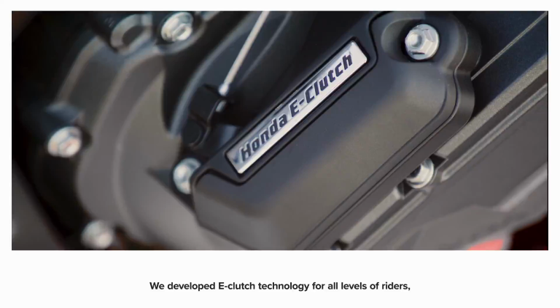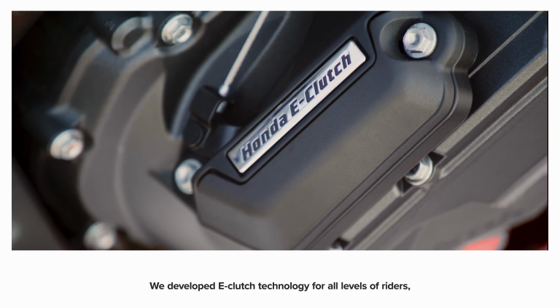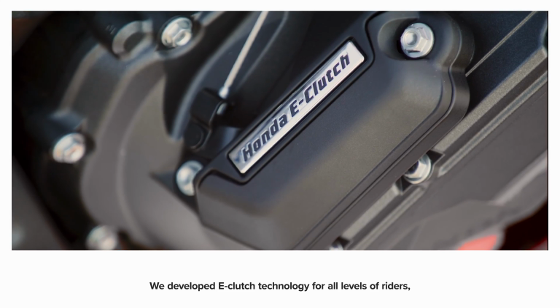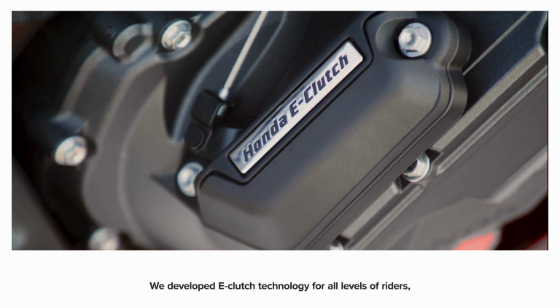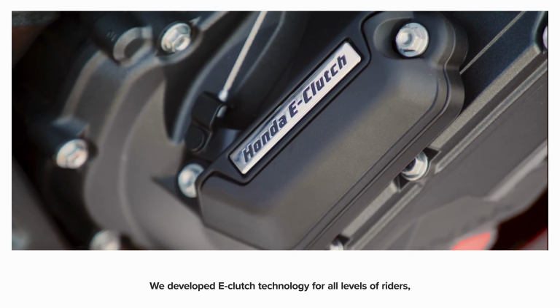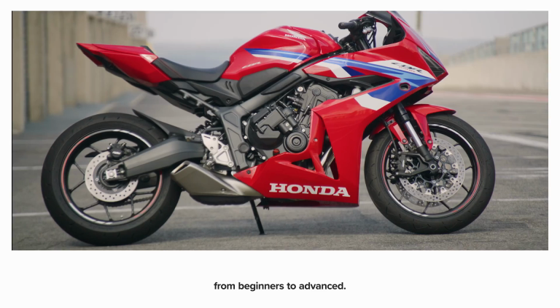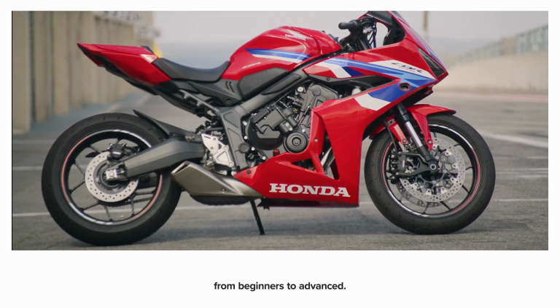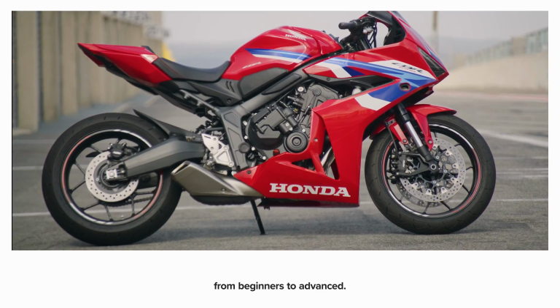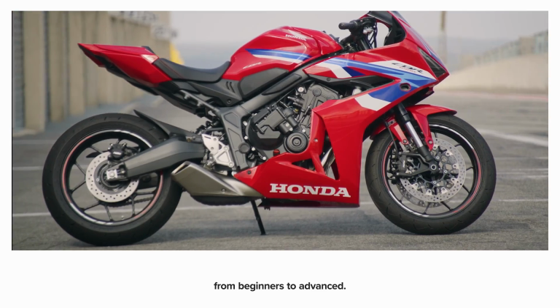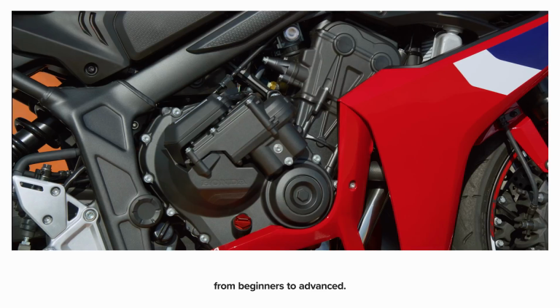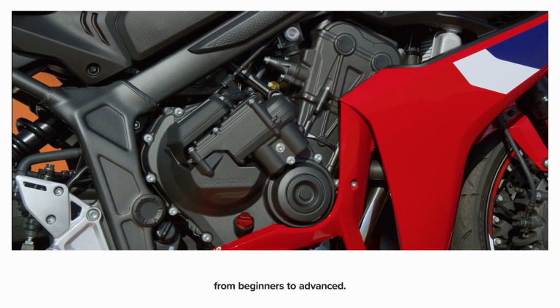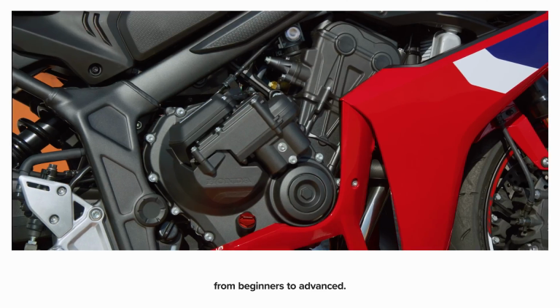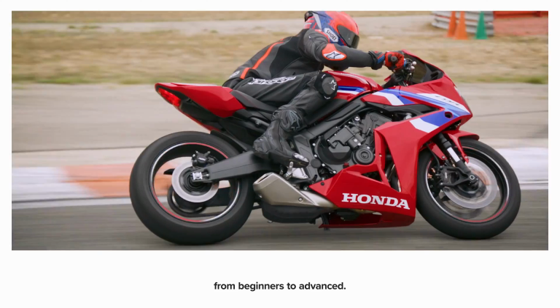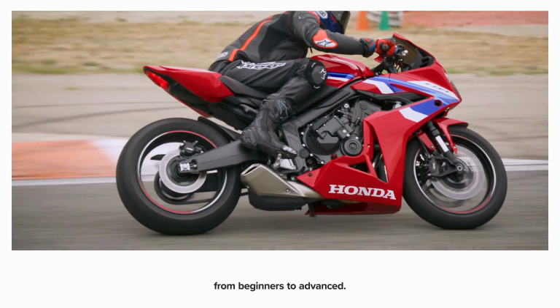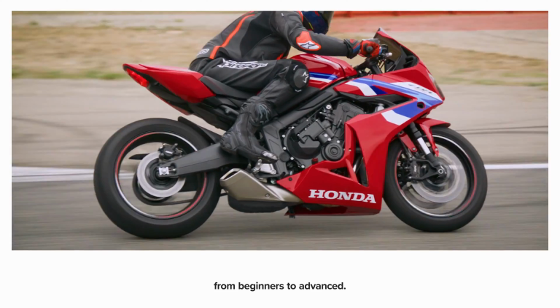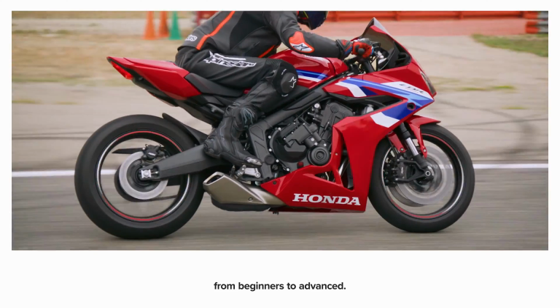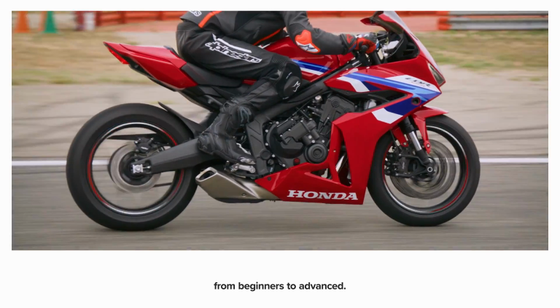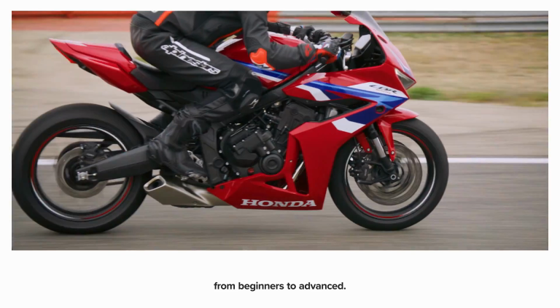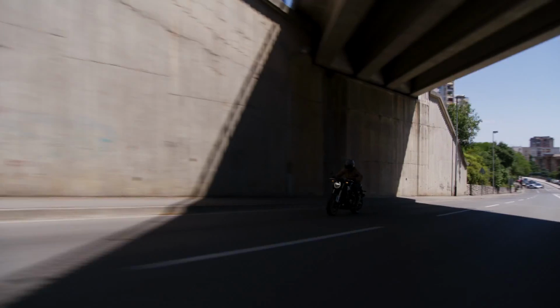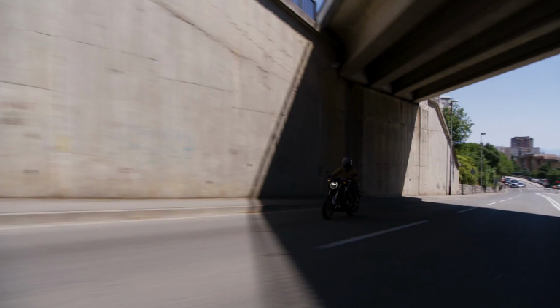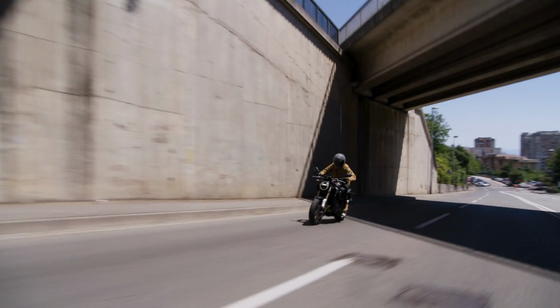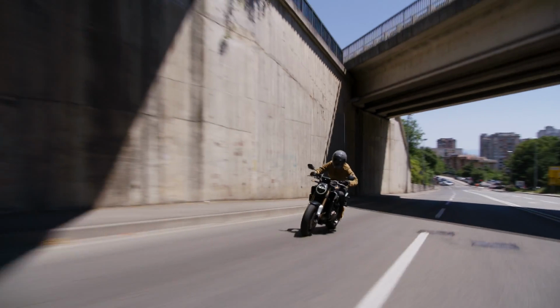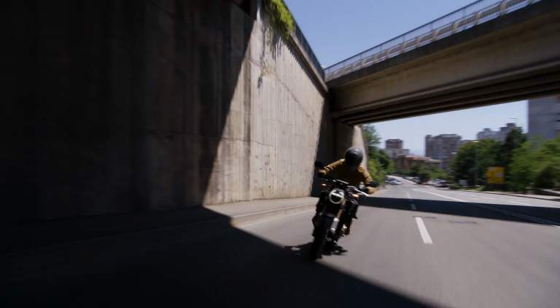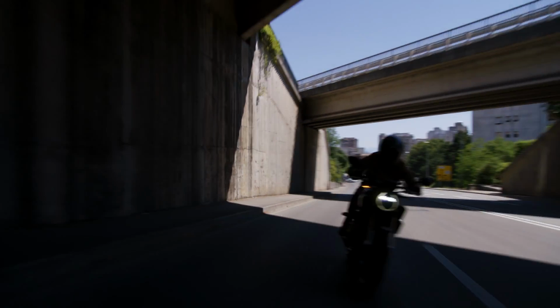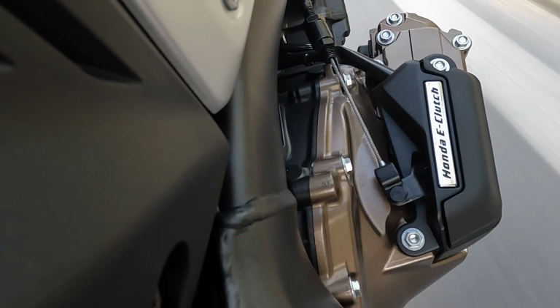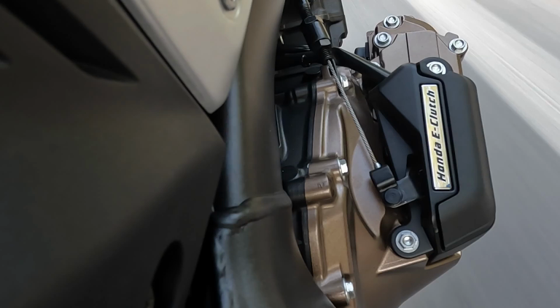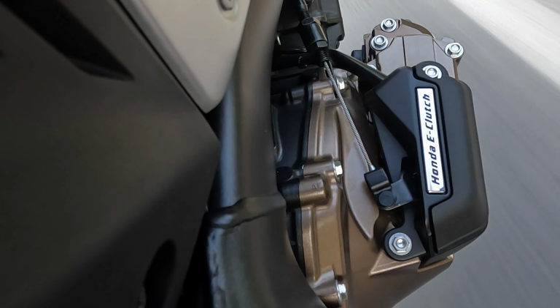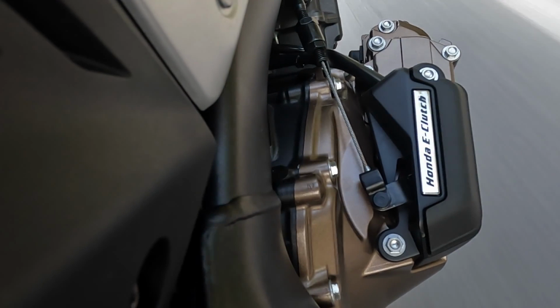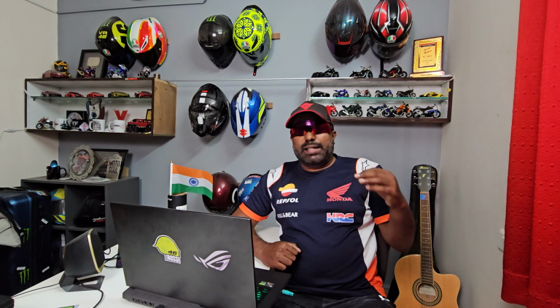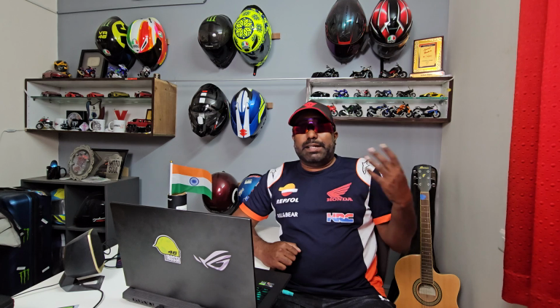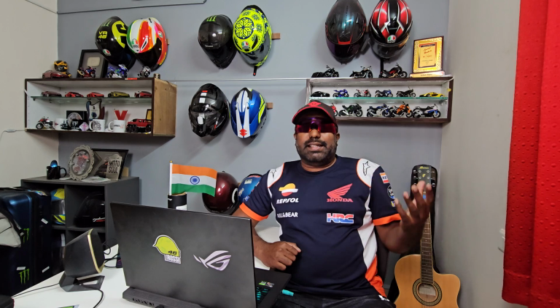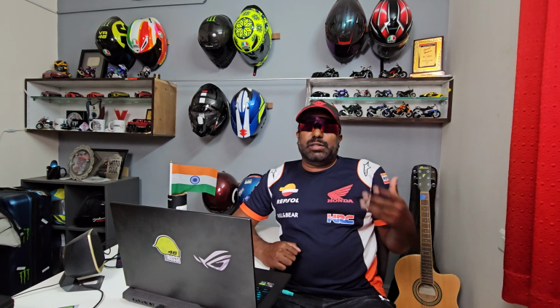But with the E-Clutch, it's pure comfort, pure flexibility, pure usability, and pure practicality. Hats off to Honda for coming up with such a fatigue-free riding option.